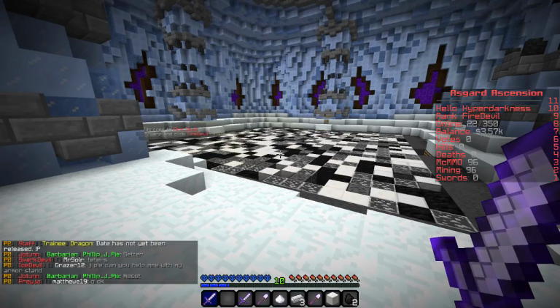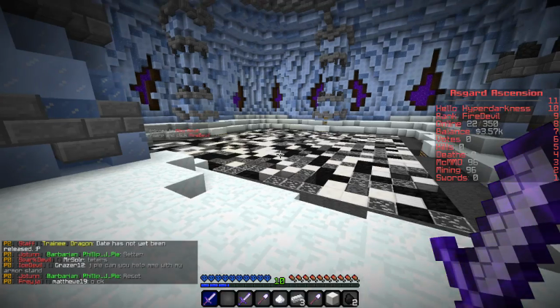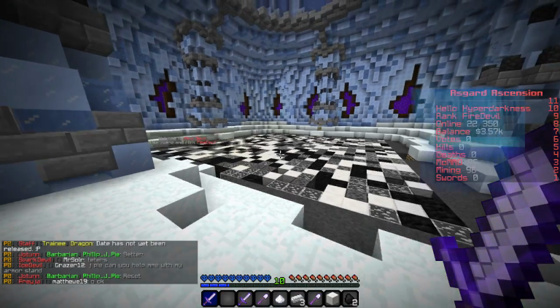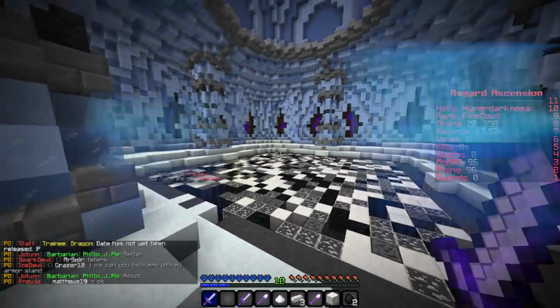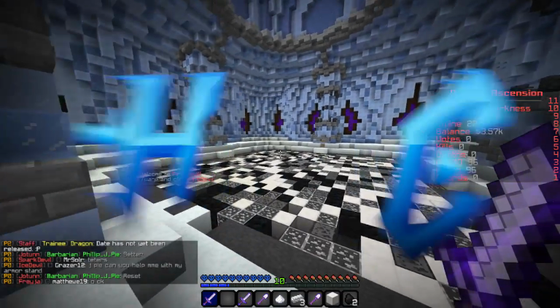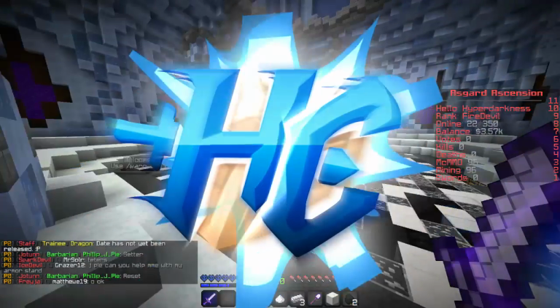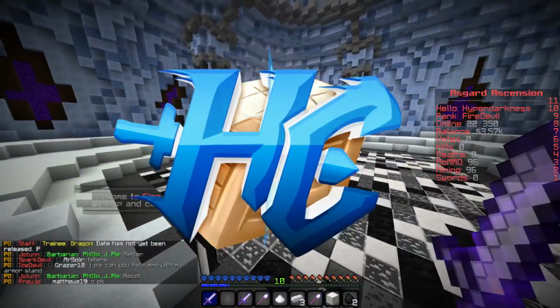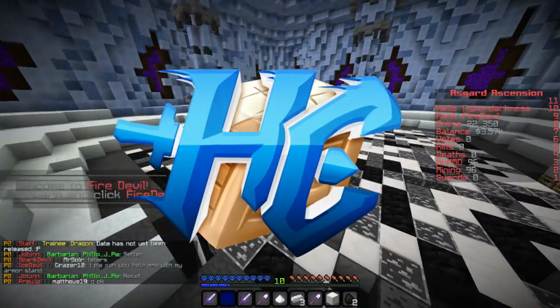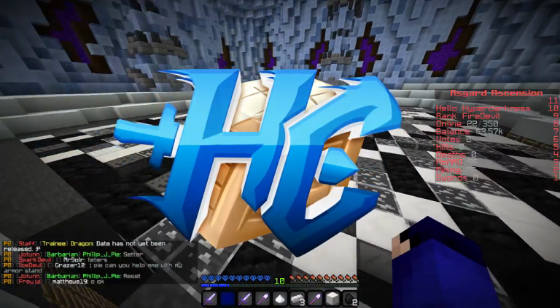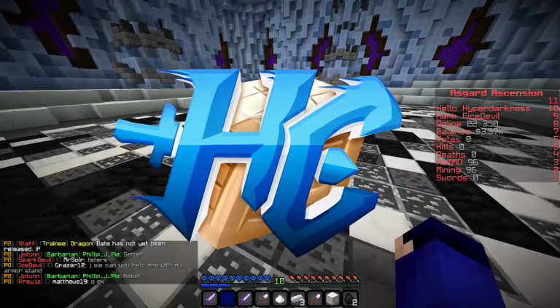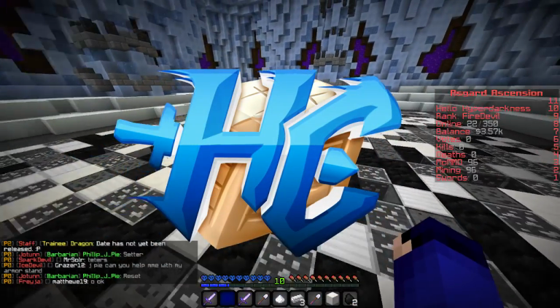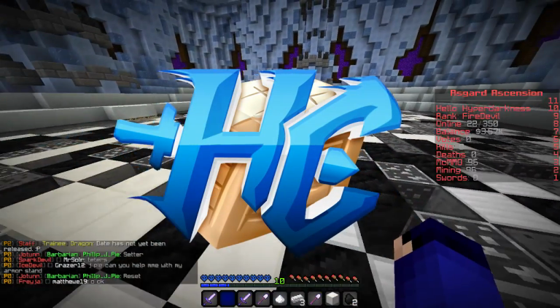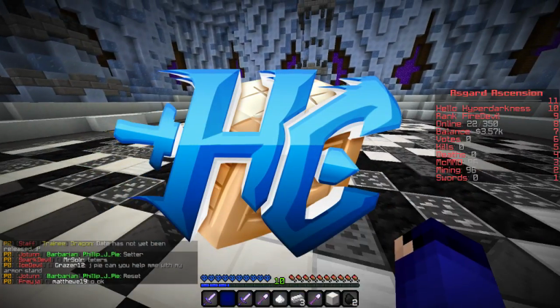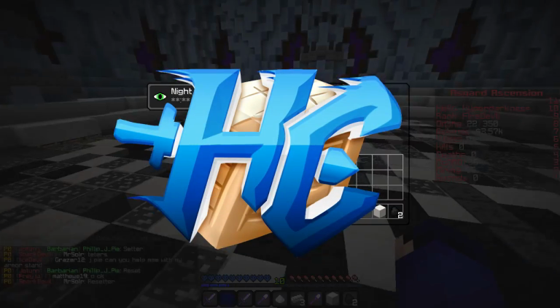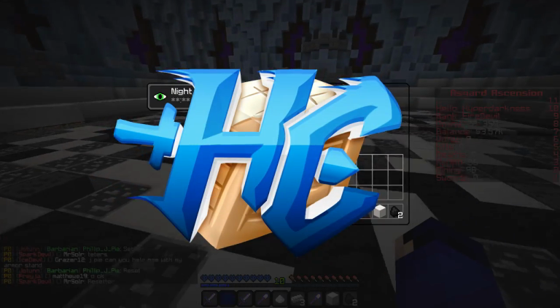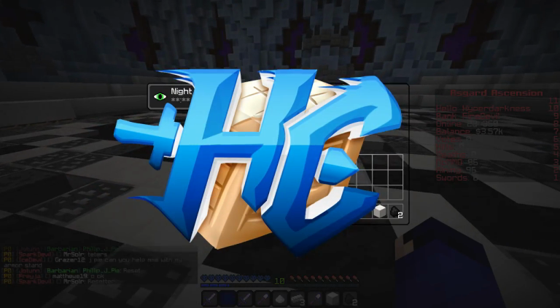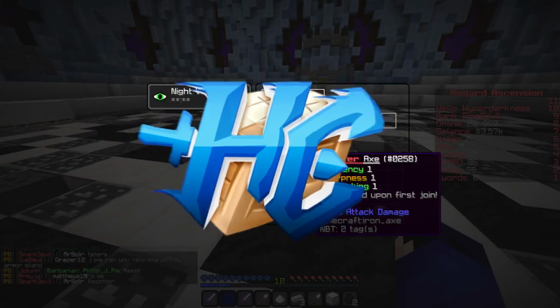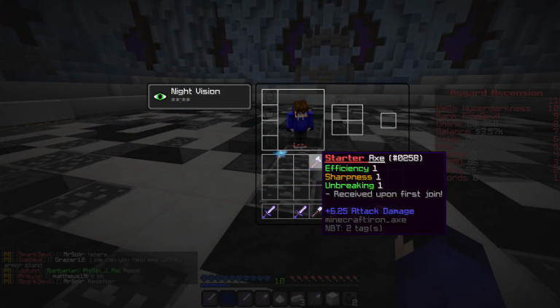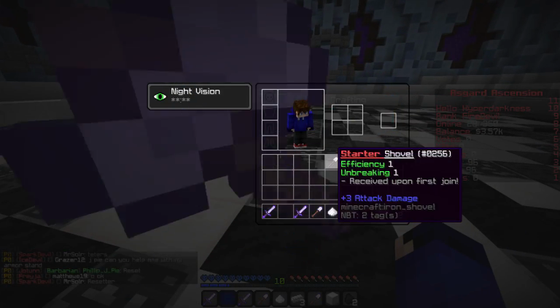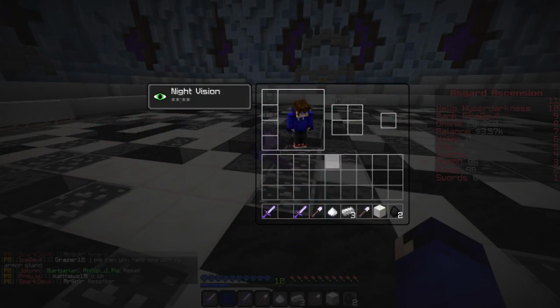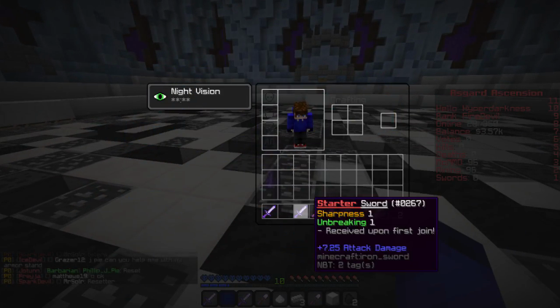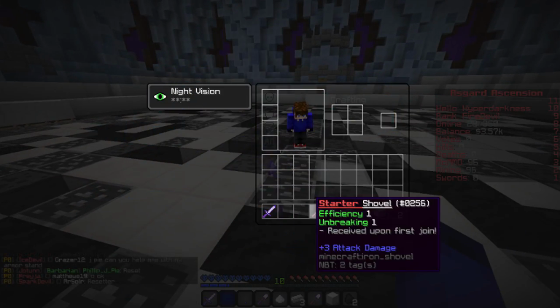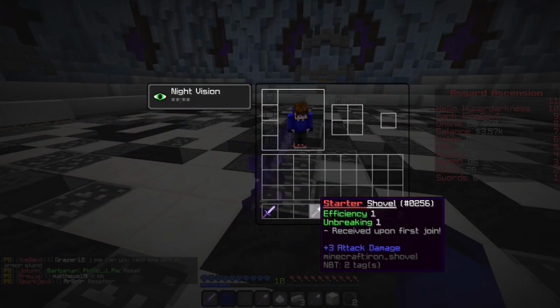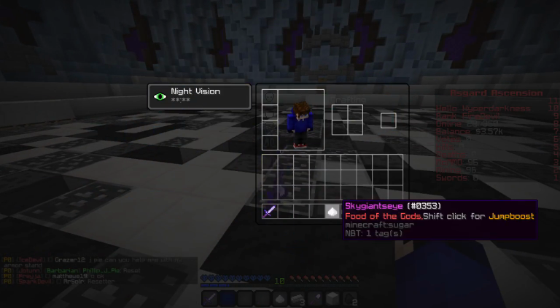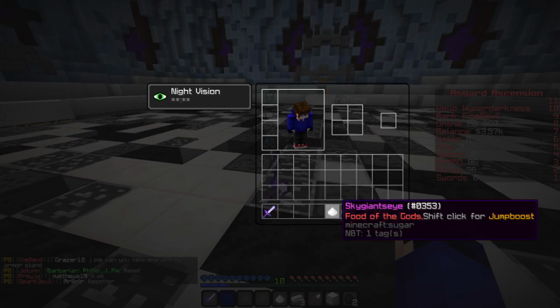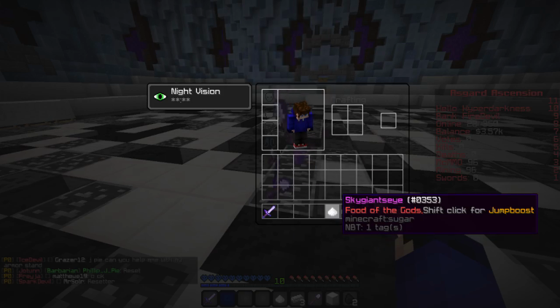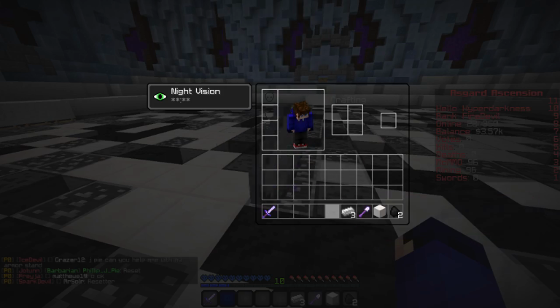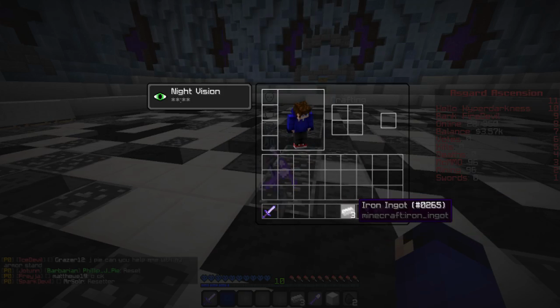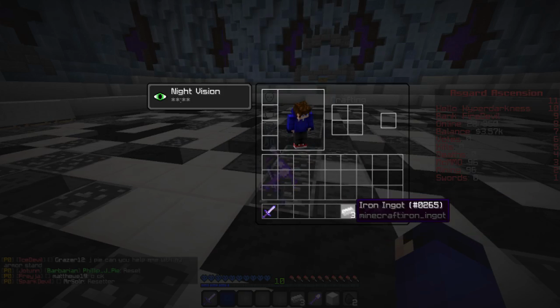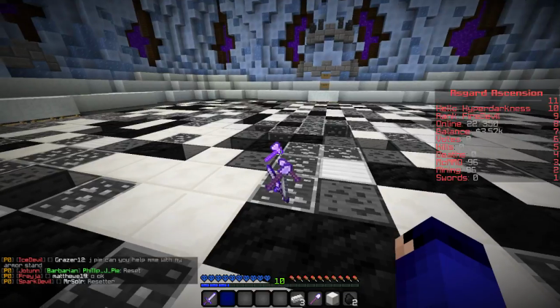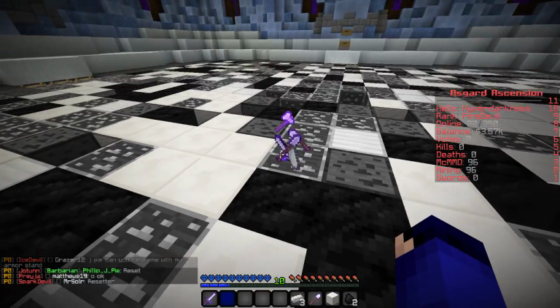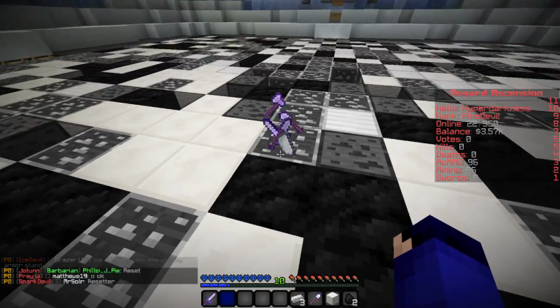Hey, what is going on guys? Dylan or the HyperCraft here, and today welcome back to another prison episode.